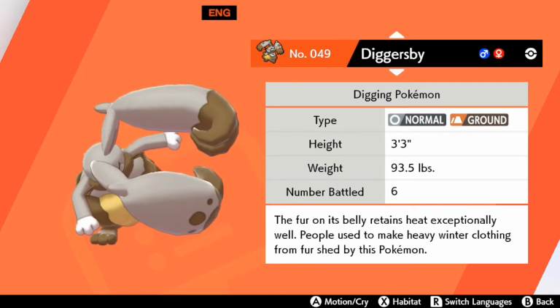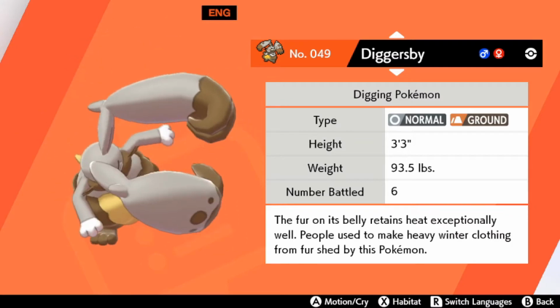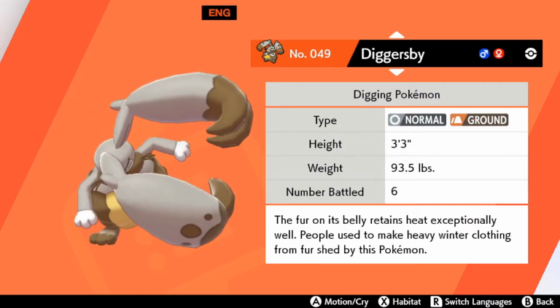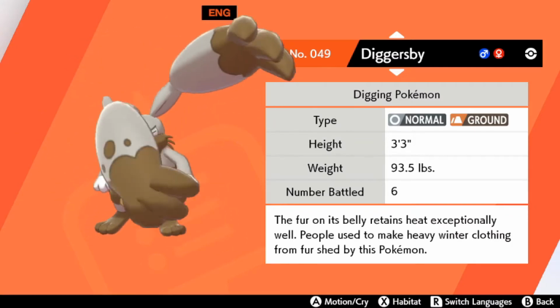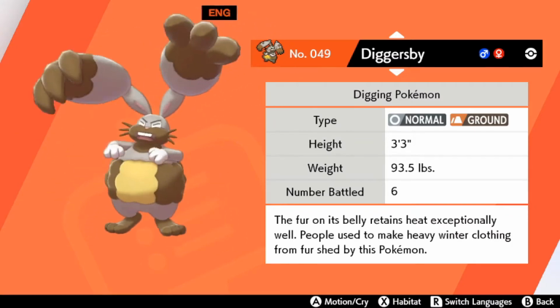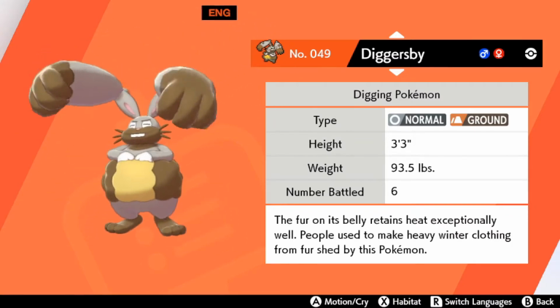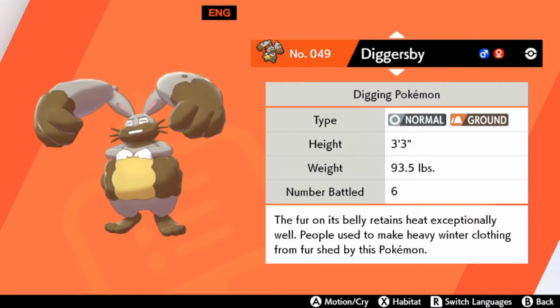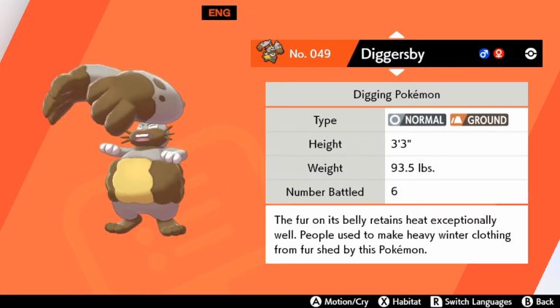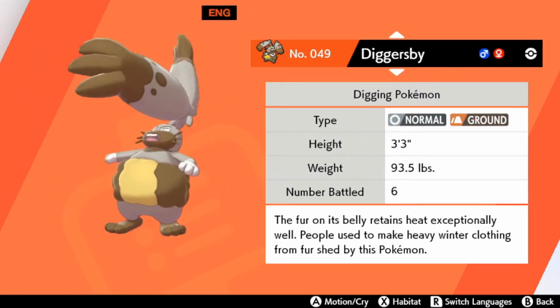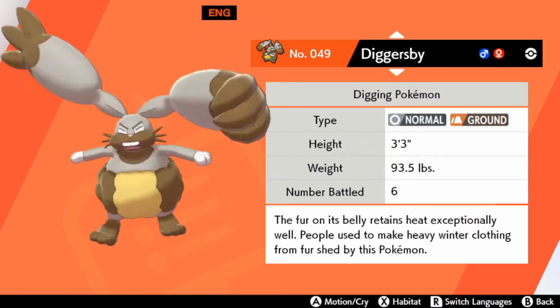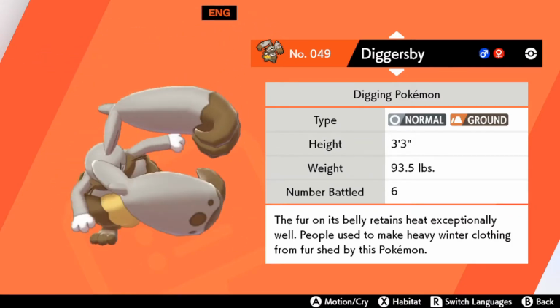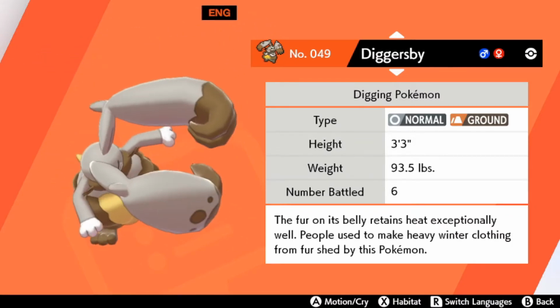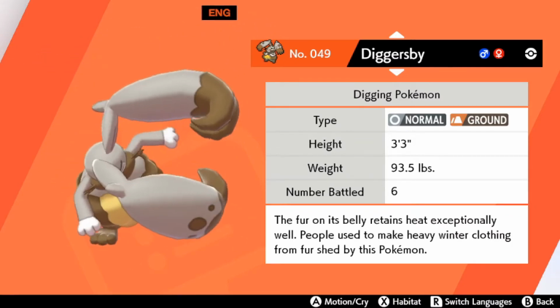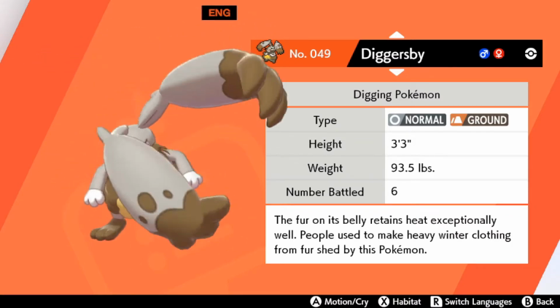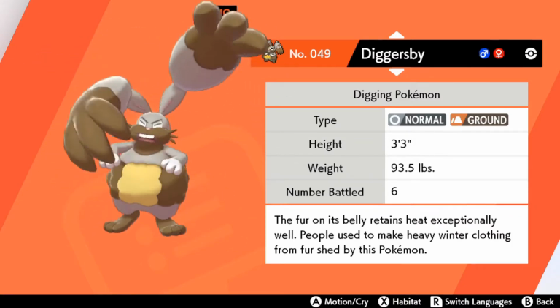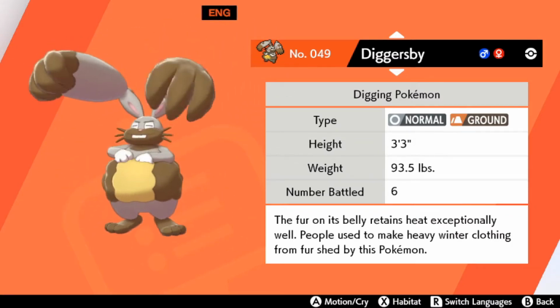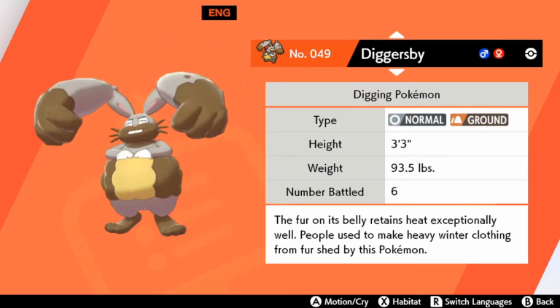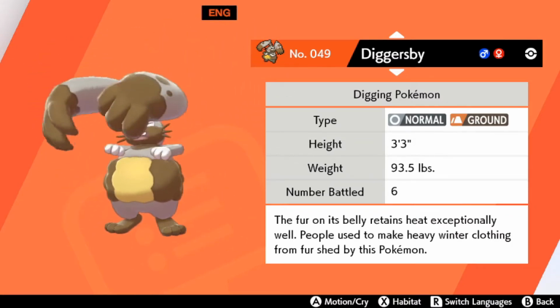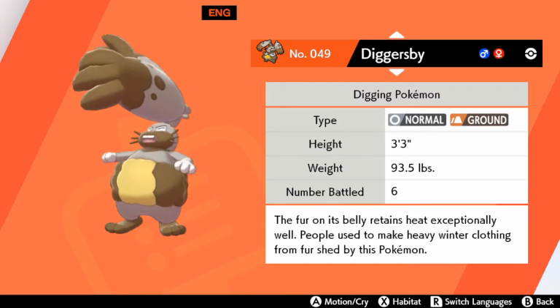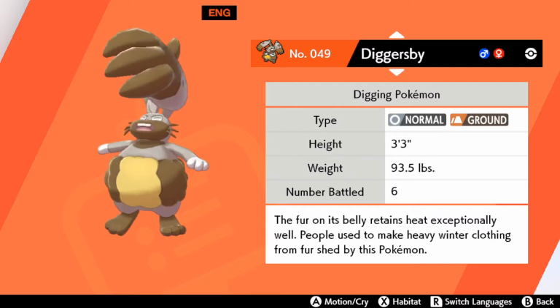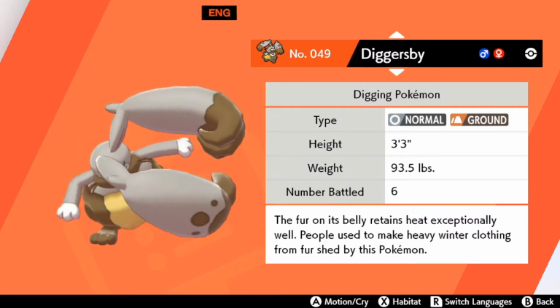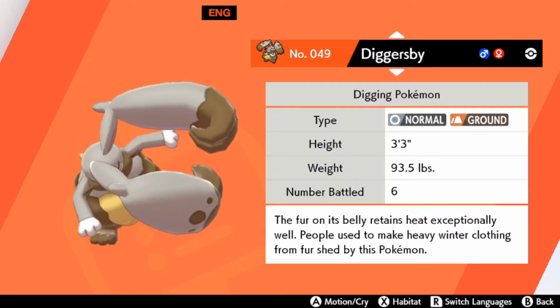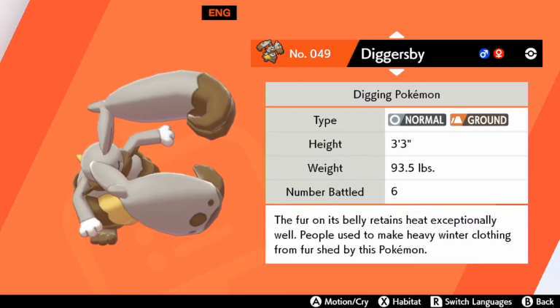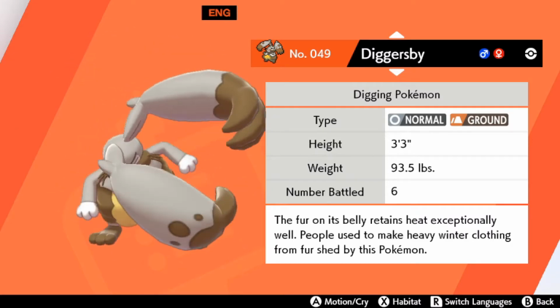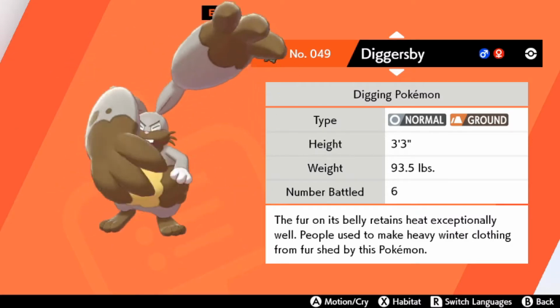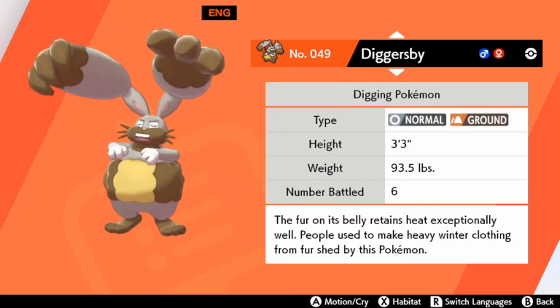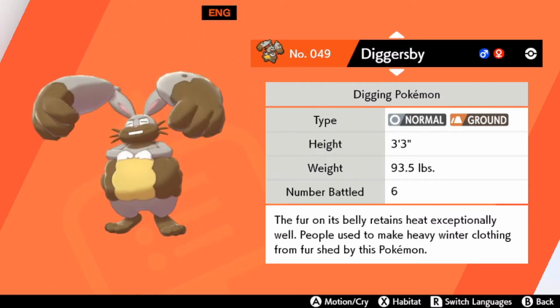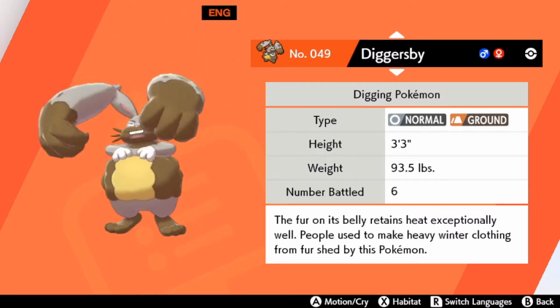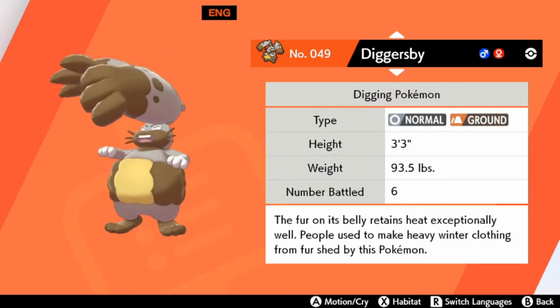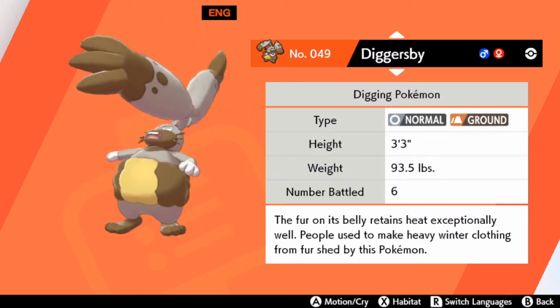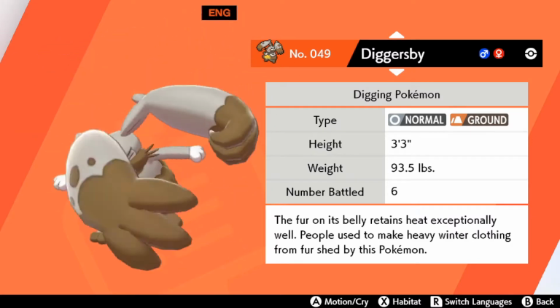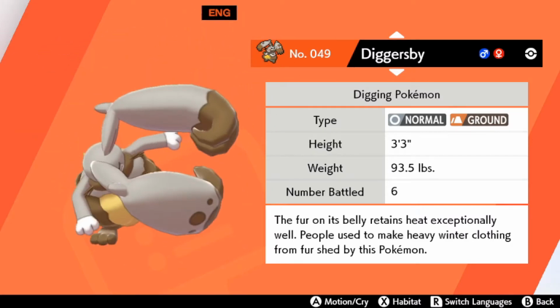Its description reads: the front of its belly retains heat exceptionally well. People used to make heavy winter clothing from the first shed by this Pokemon.